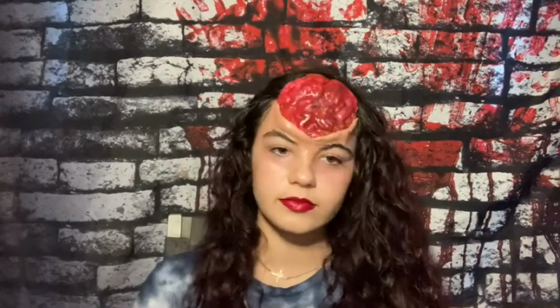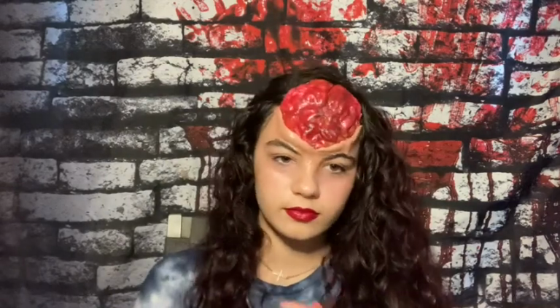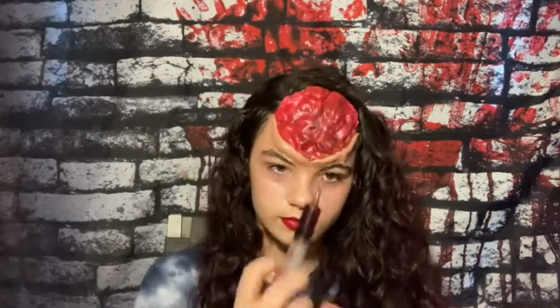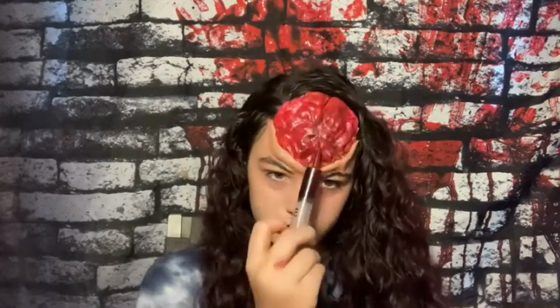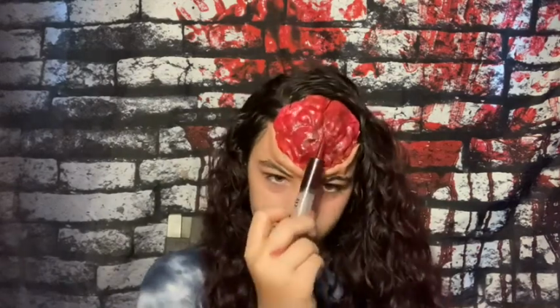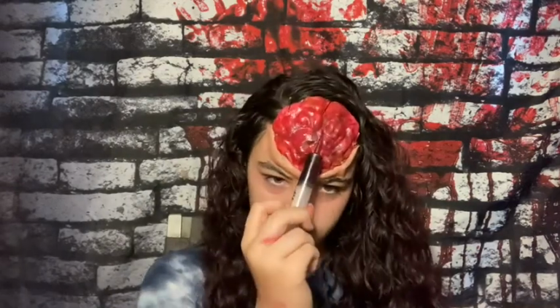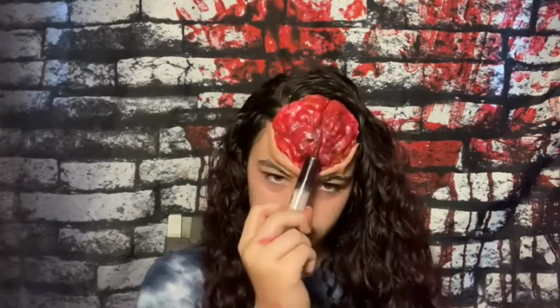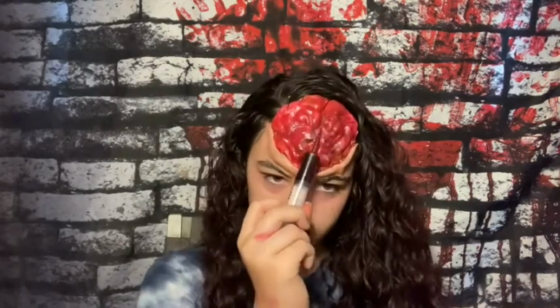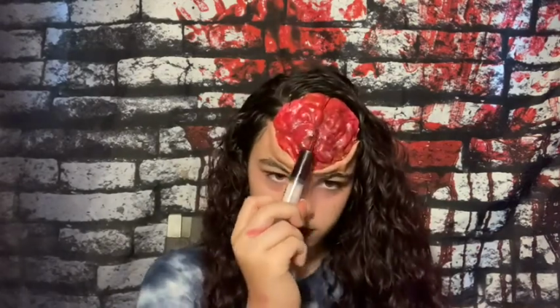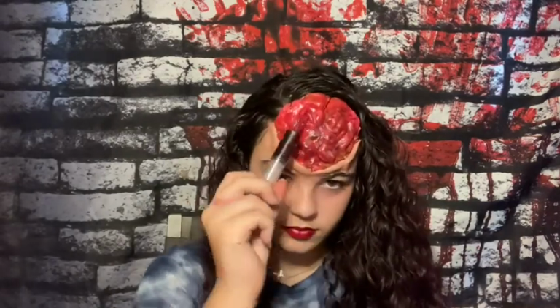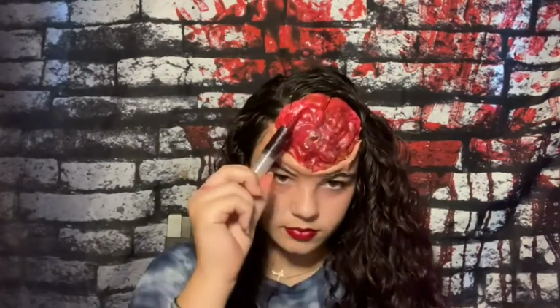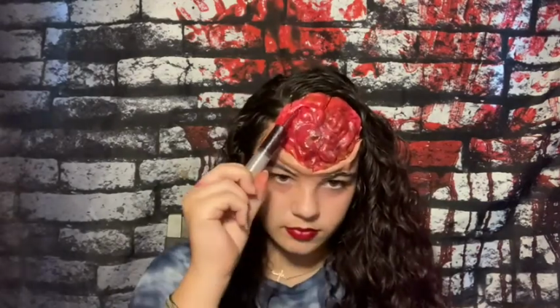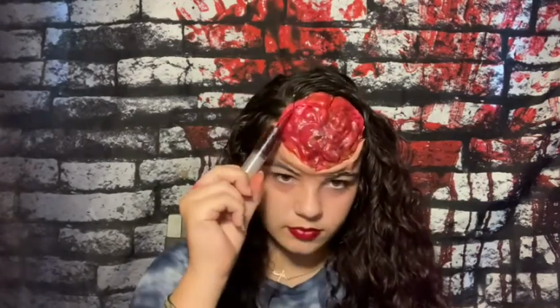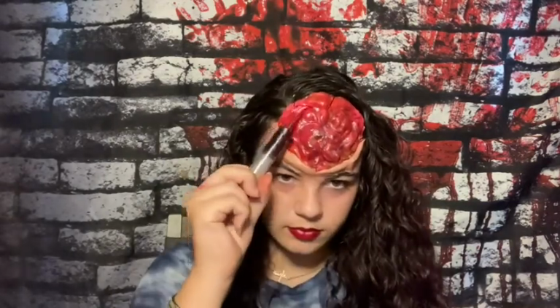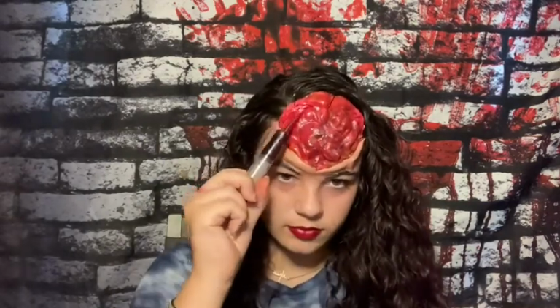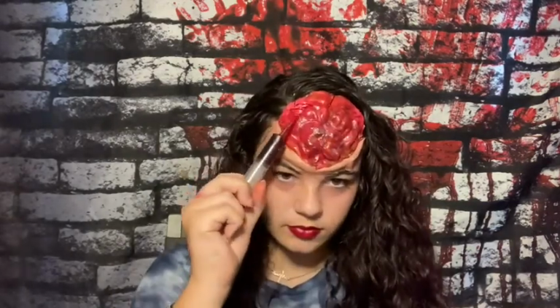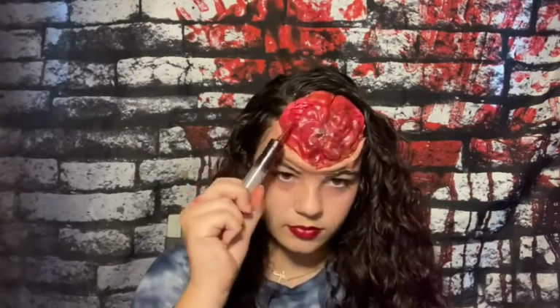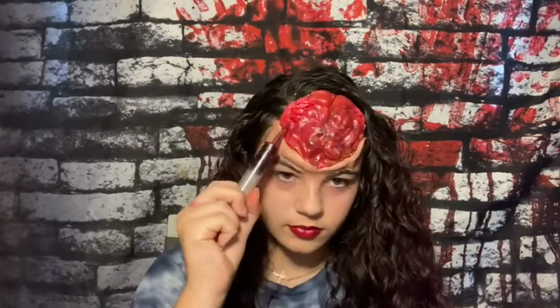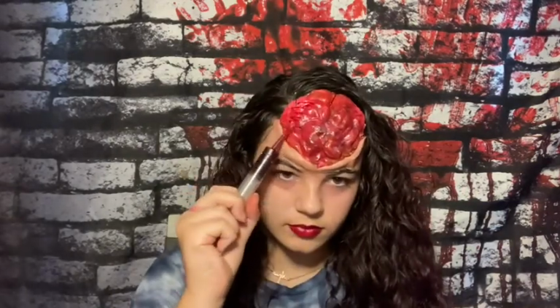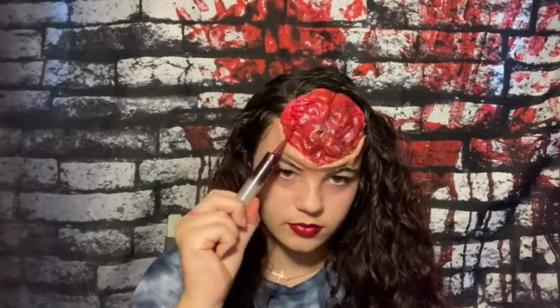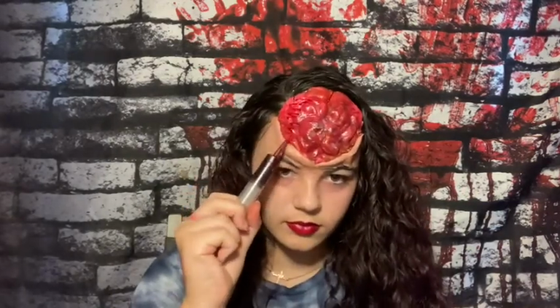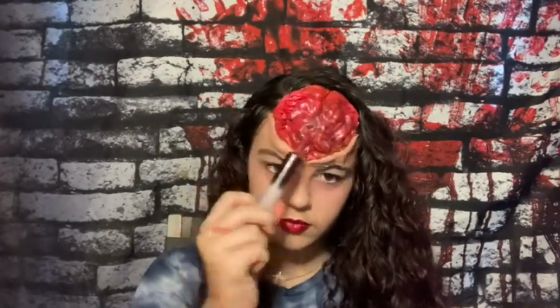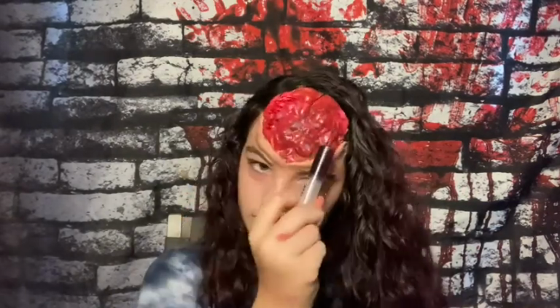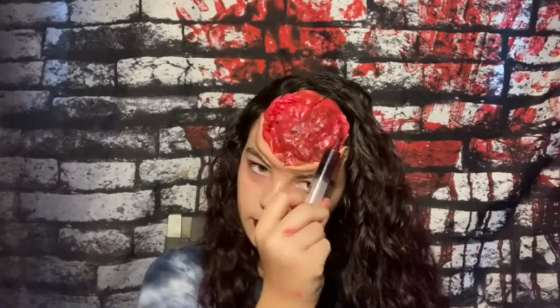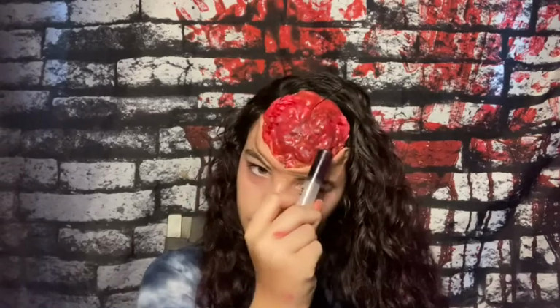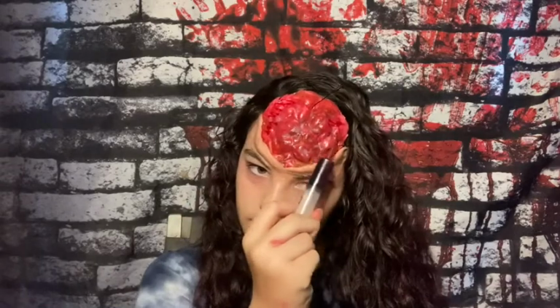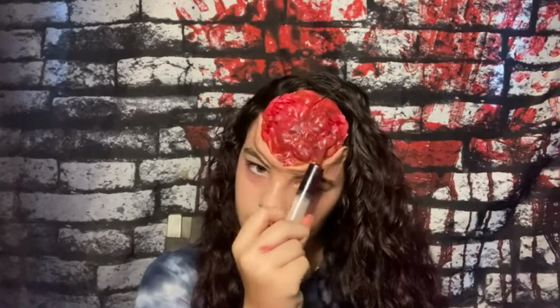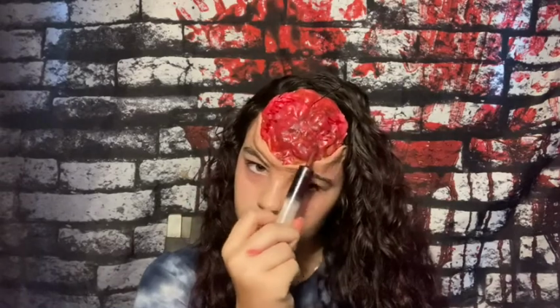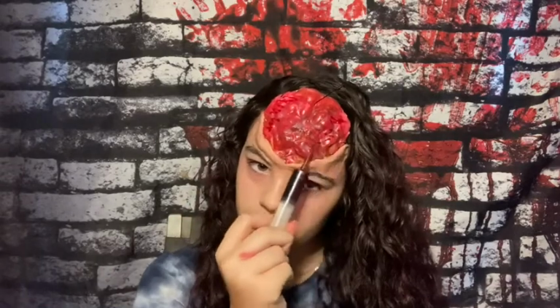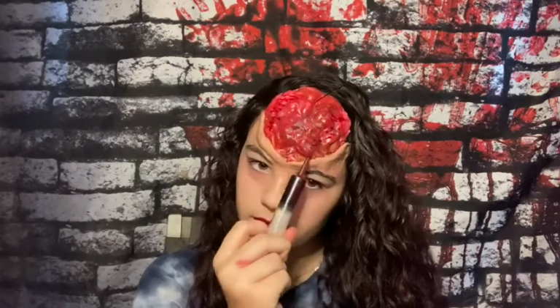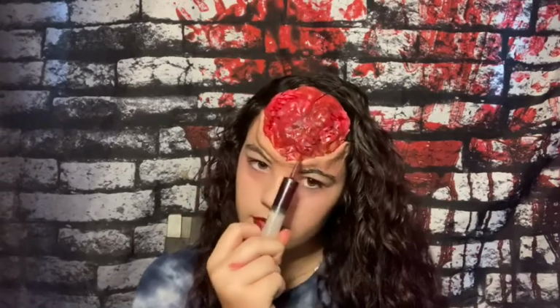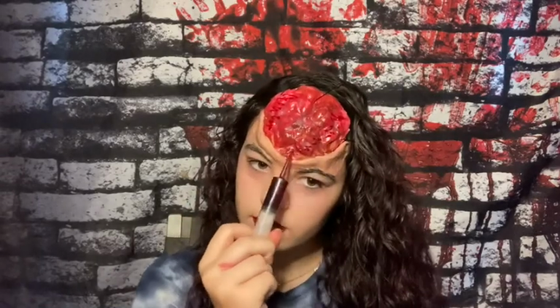Now I'm going to add some blood to the brain. You can use as little or as much as you want to make it look realistic.